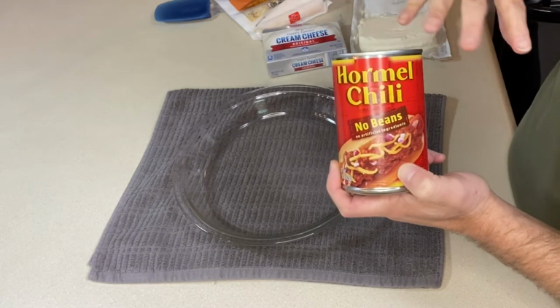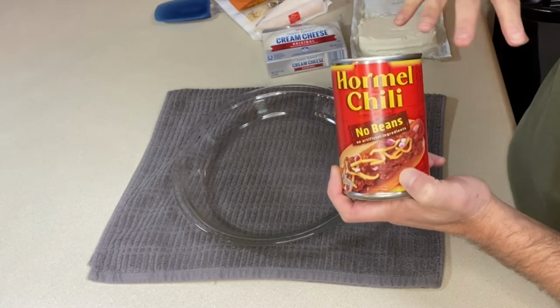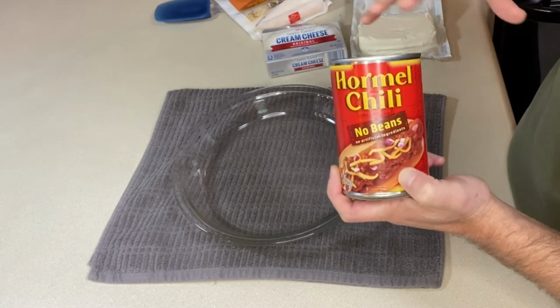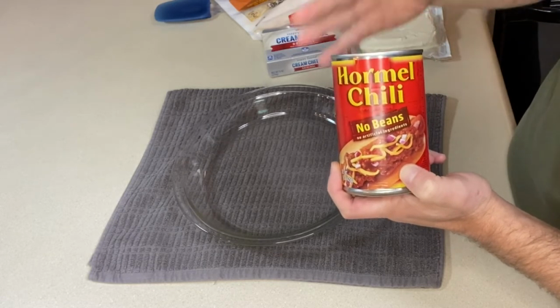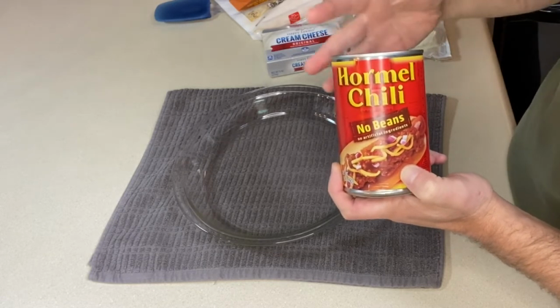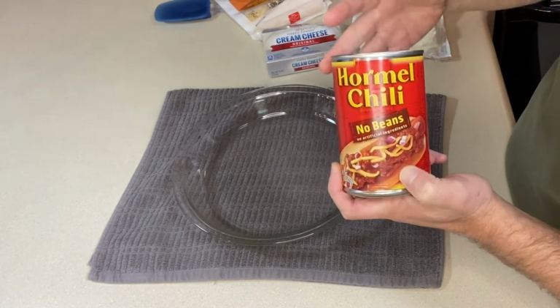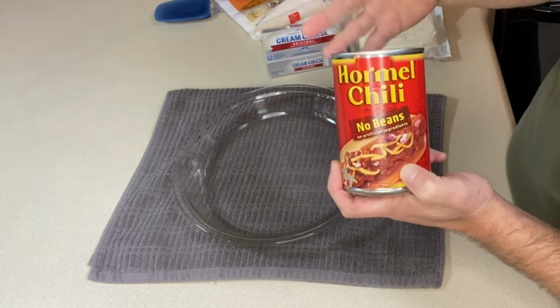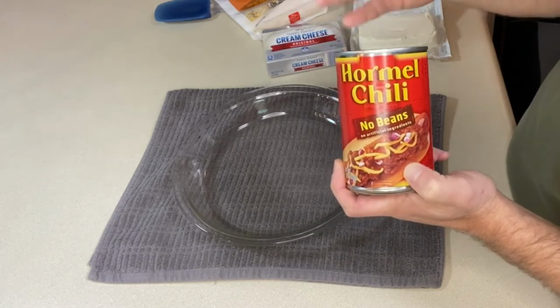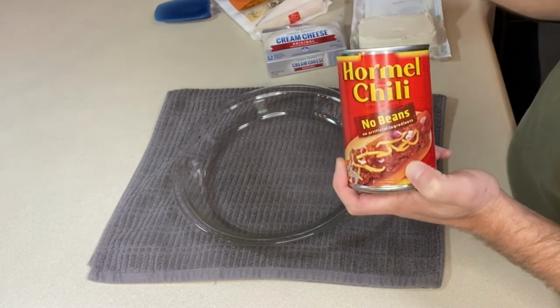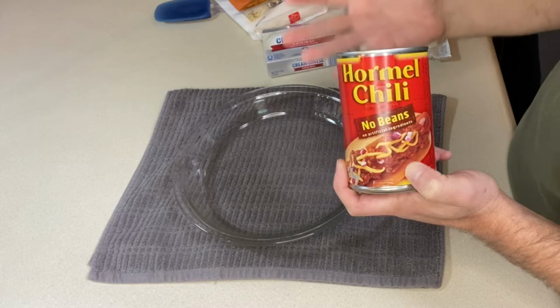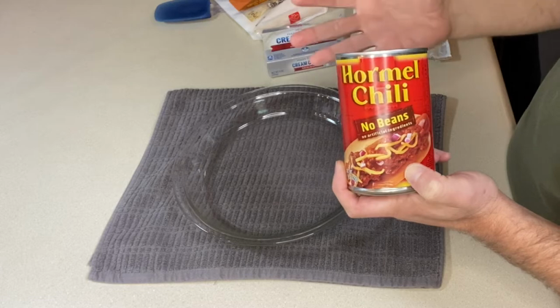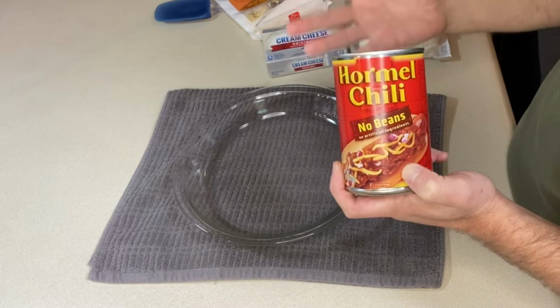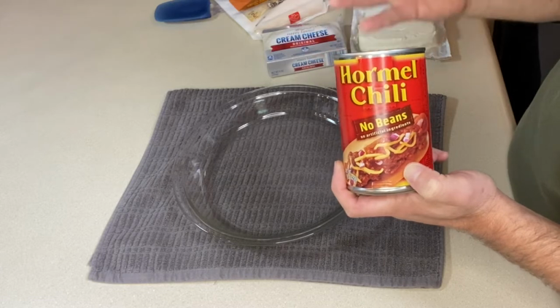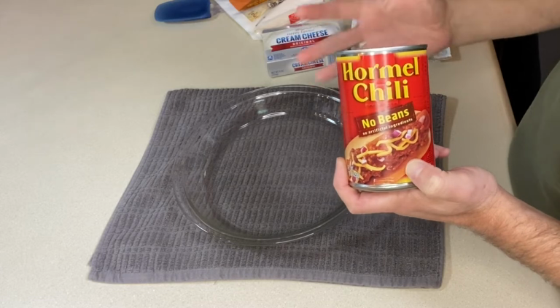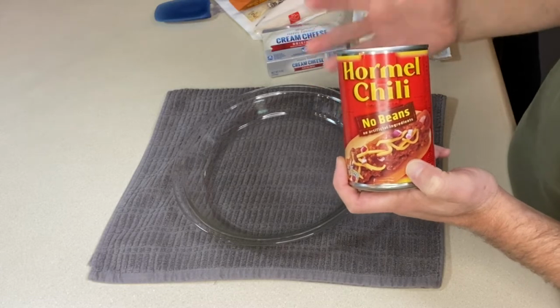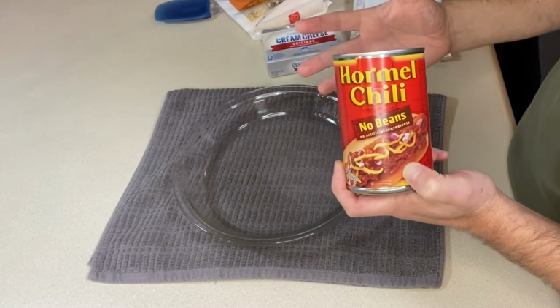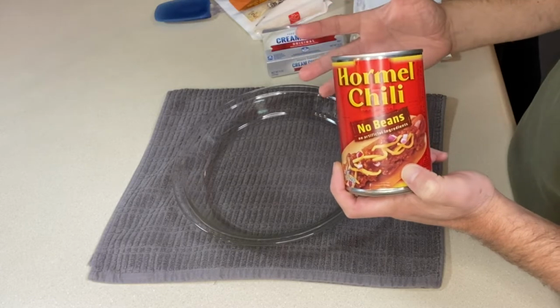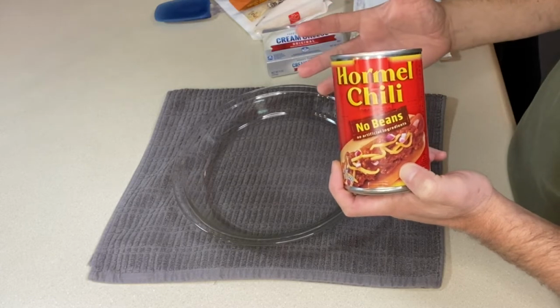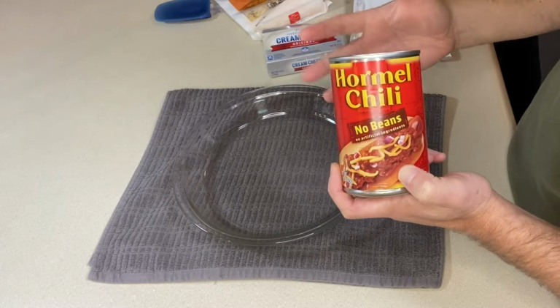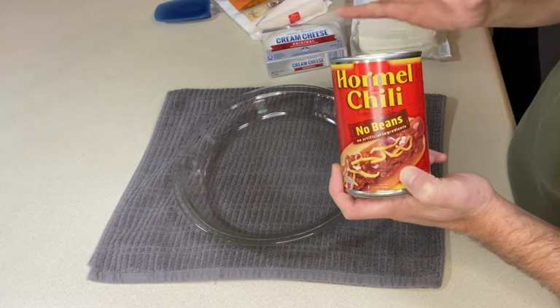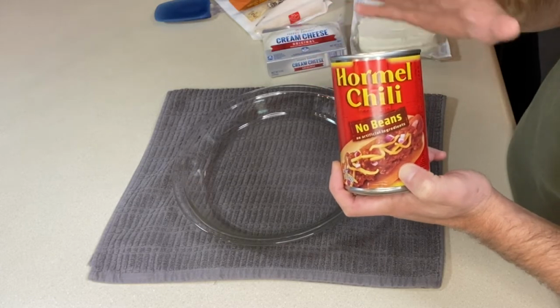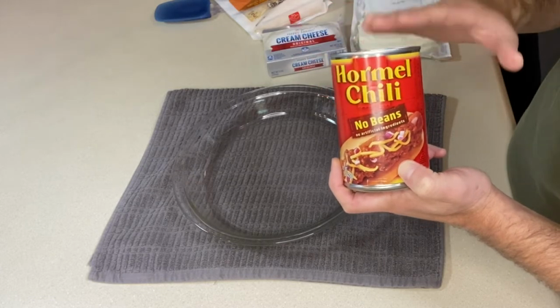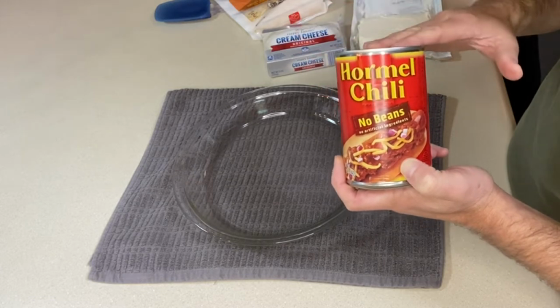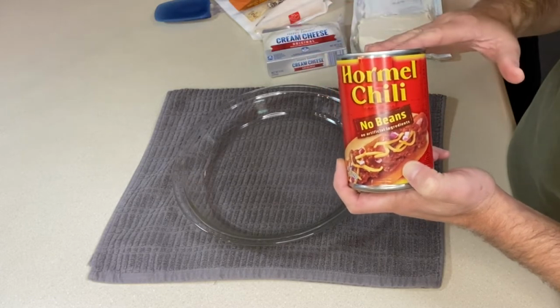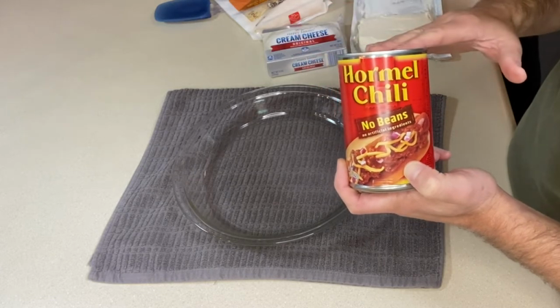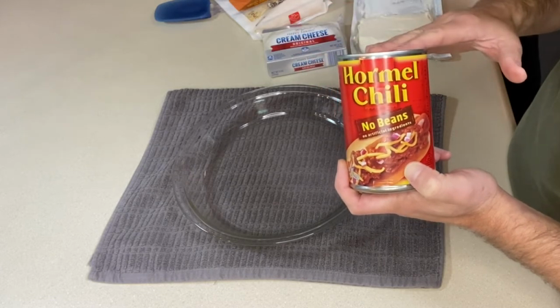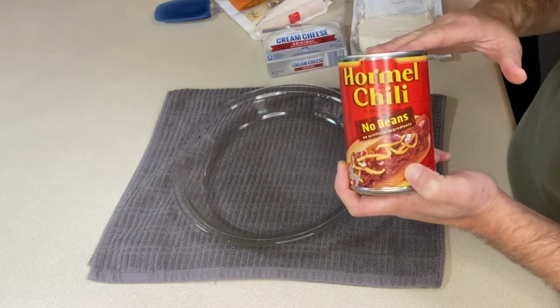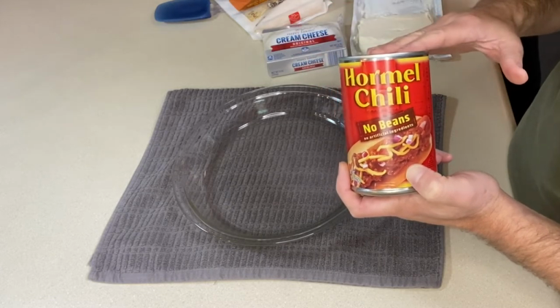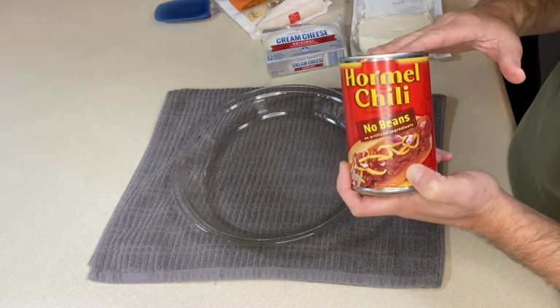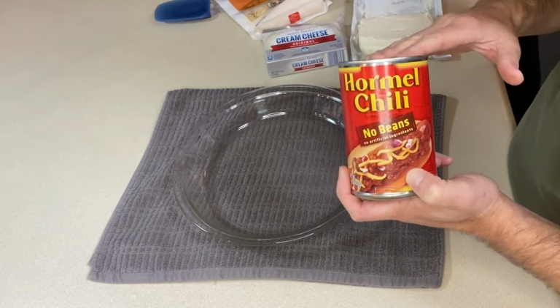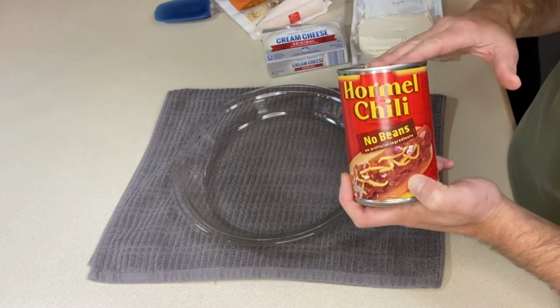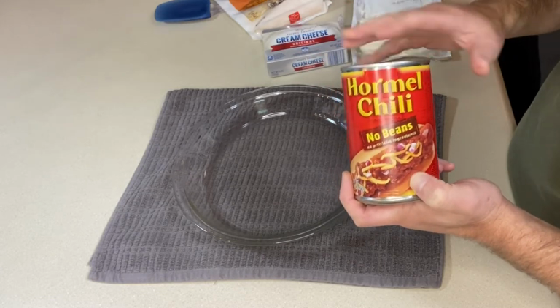Beans, no beans, whatever — just make sure it's gluten-free. Any brand will work.